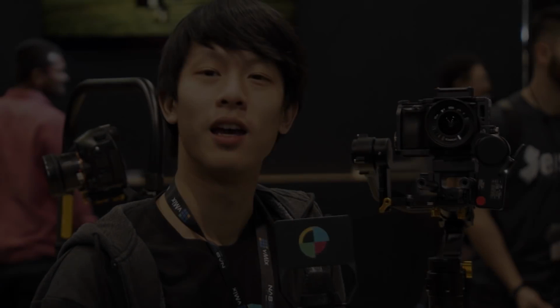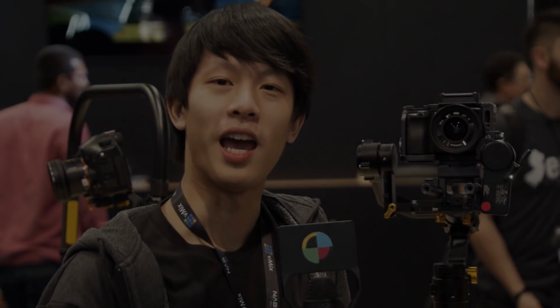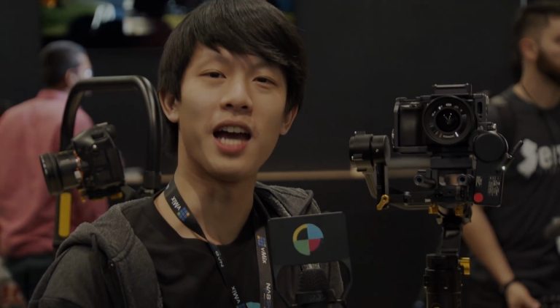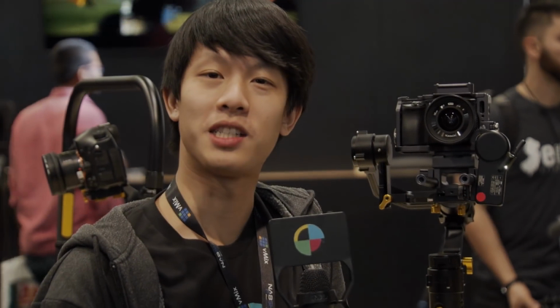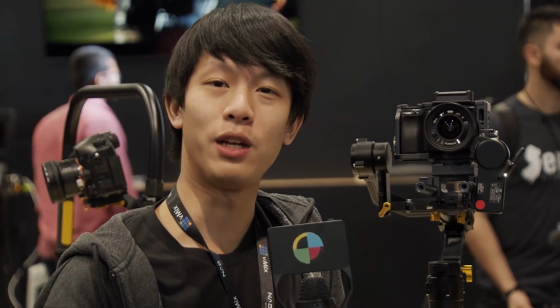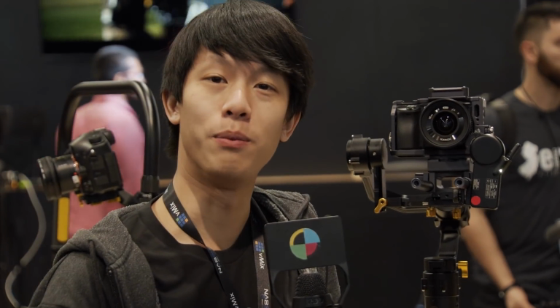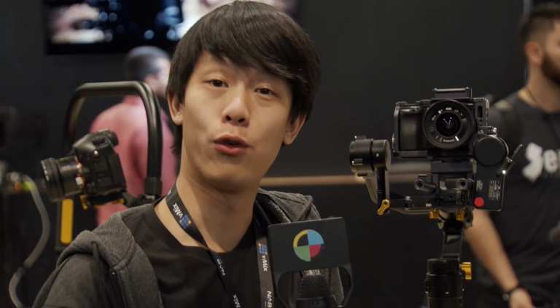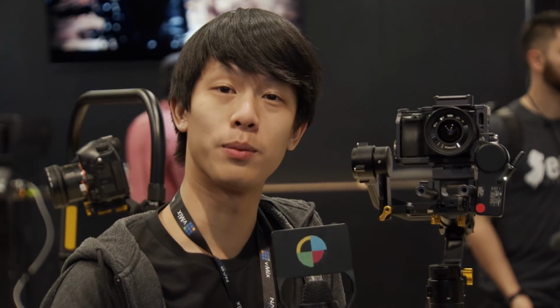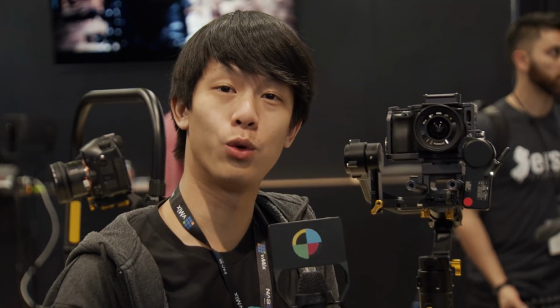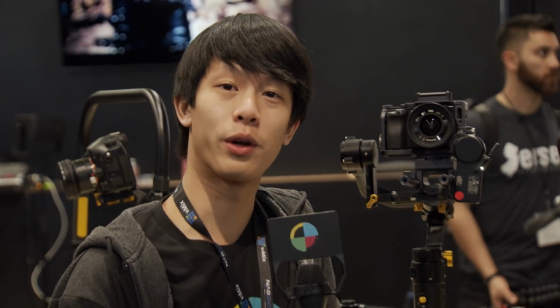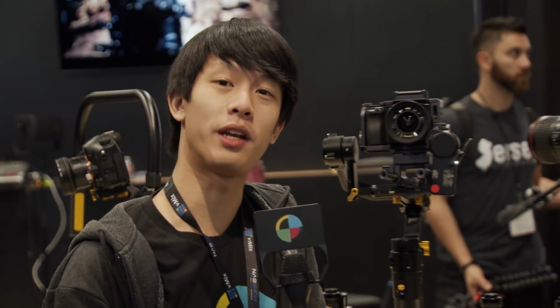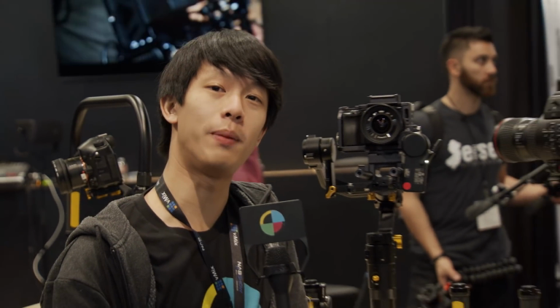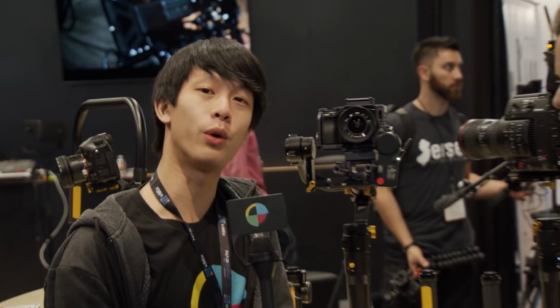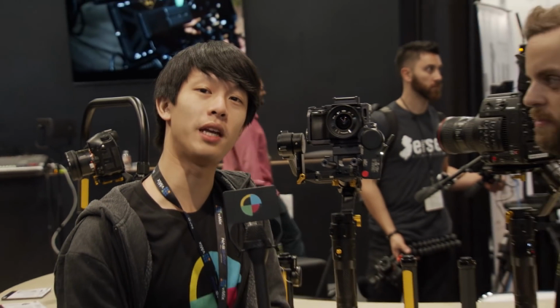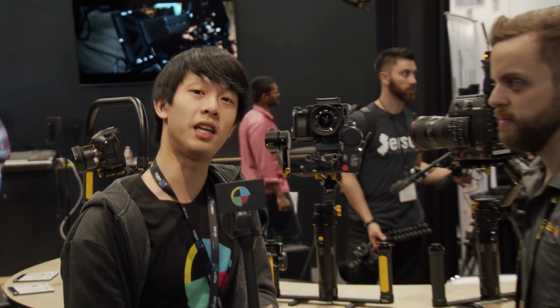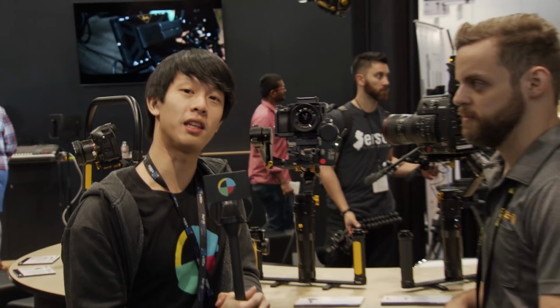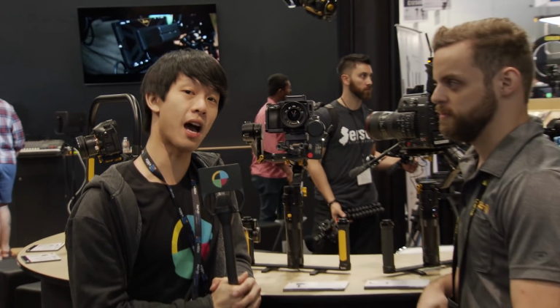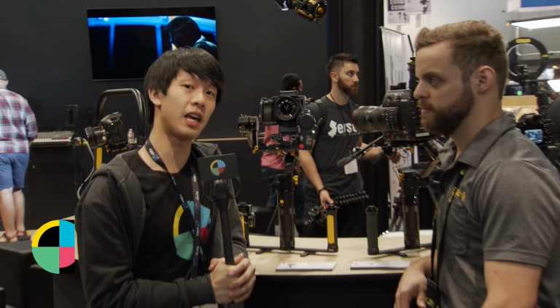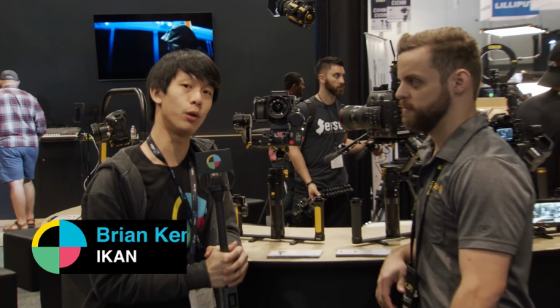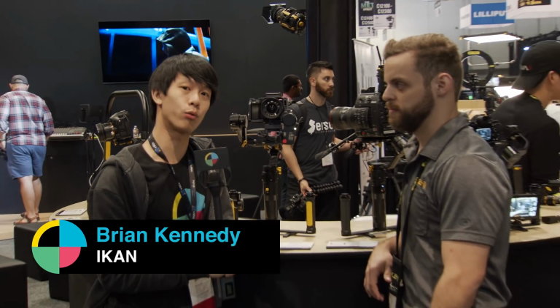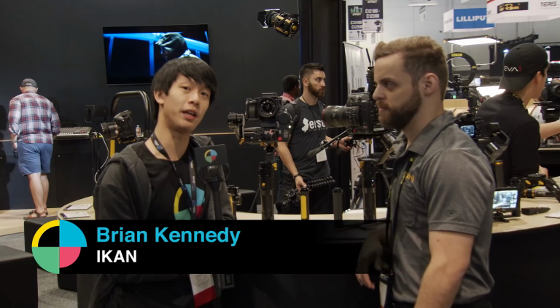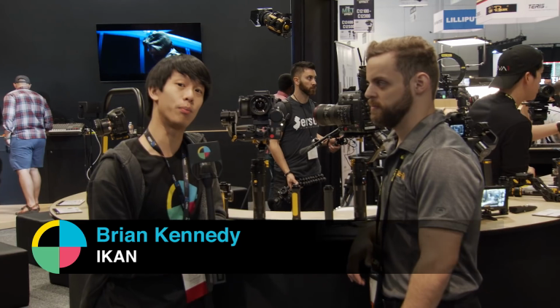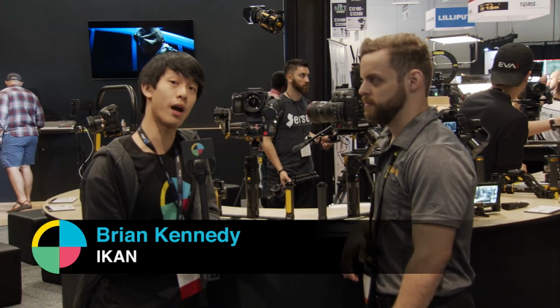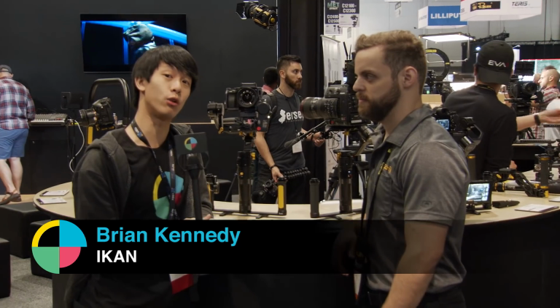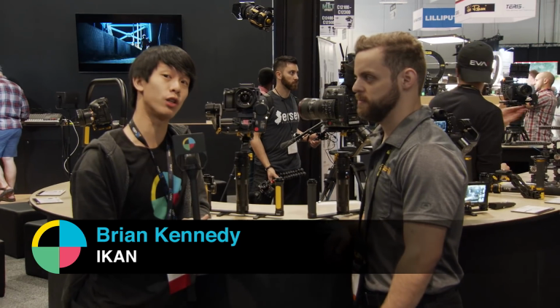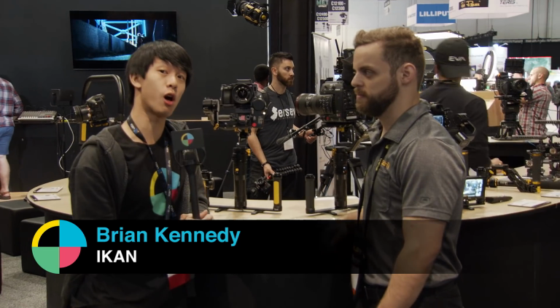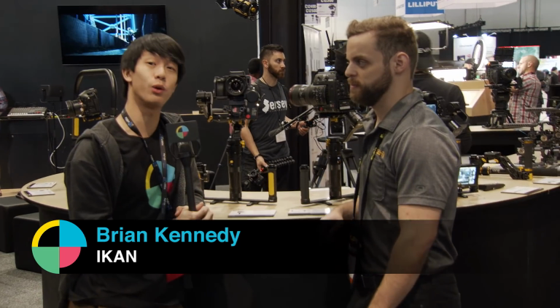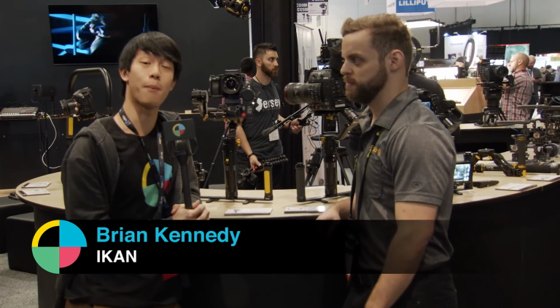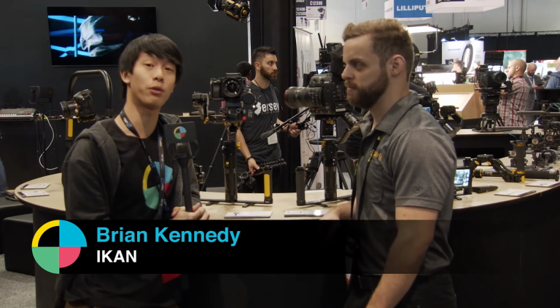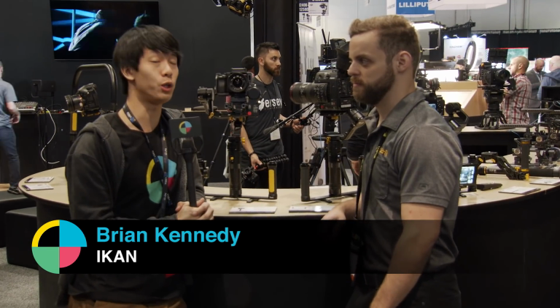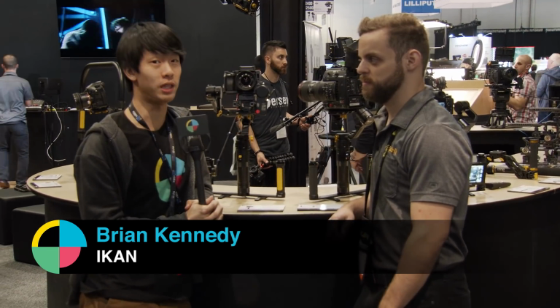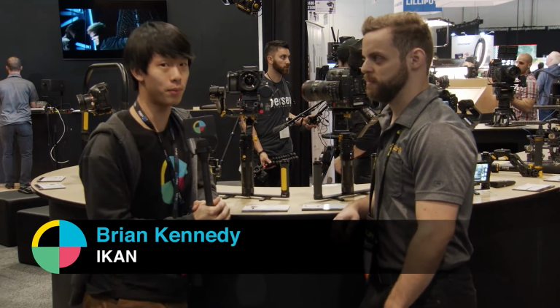Hey guys, it's Andy from No Film School. We're here at NAB 2018 at the ICANN booth with Brian, who's going to talk to us about their new gimbal.